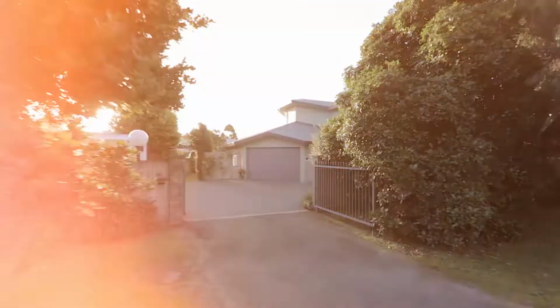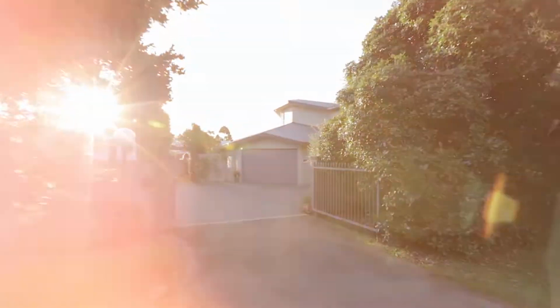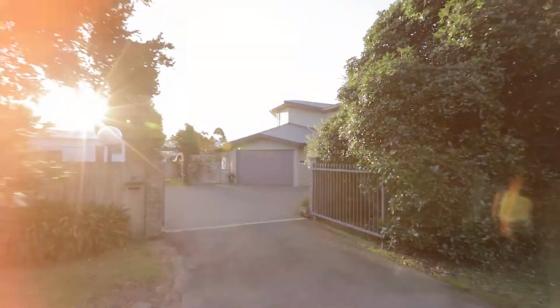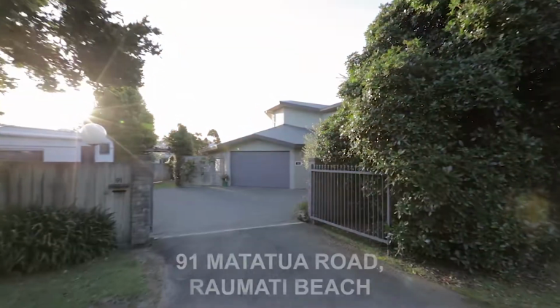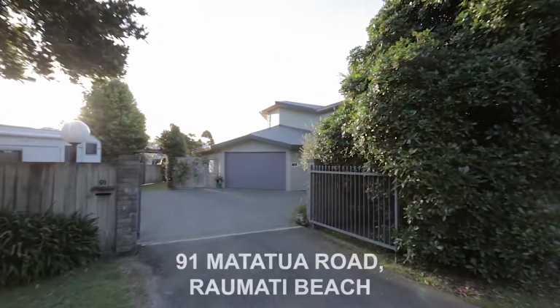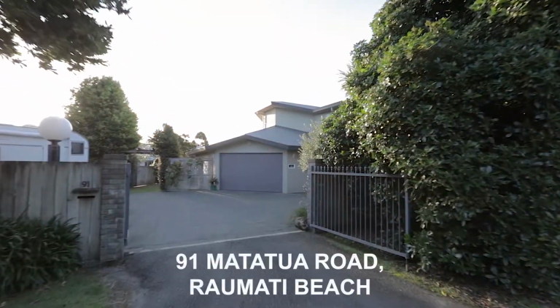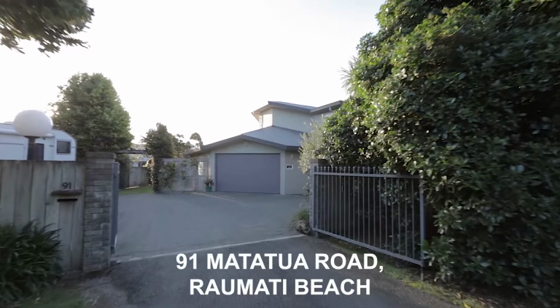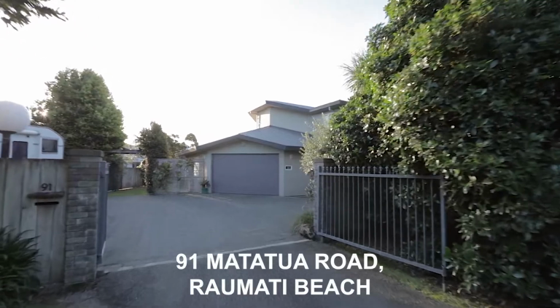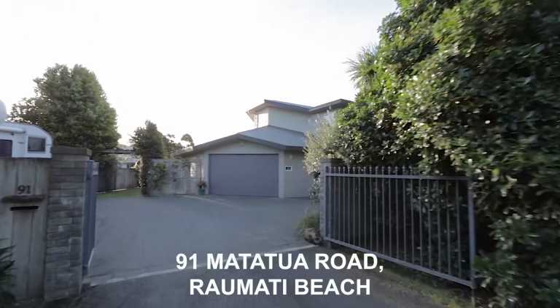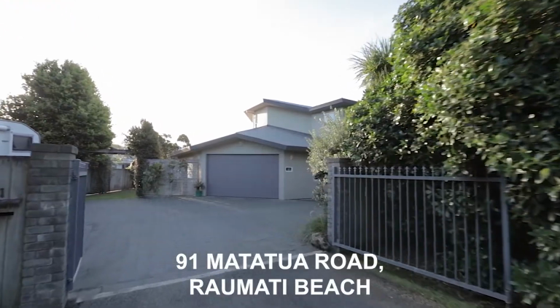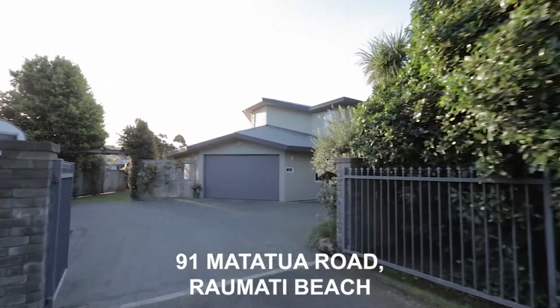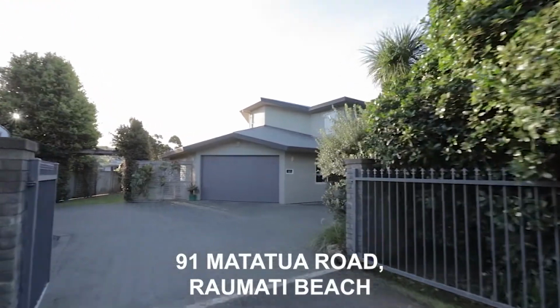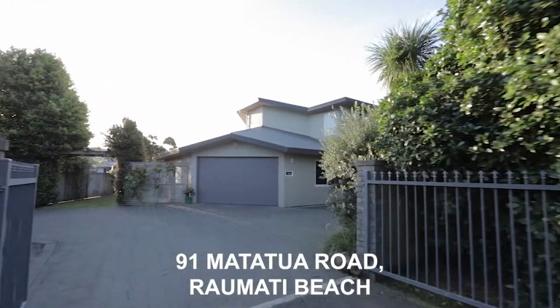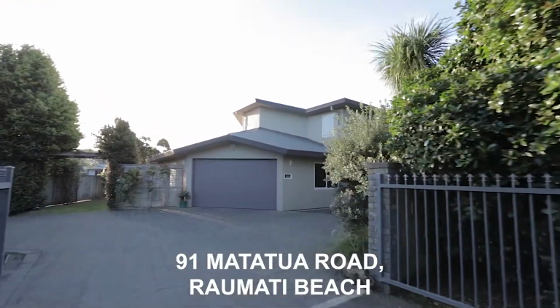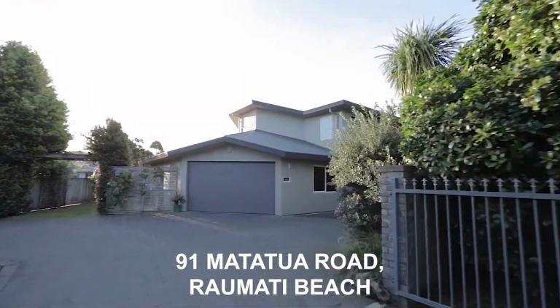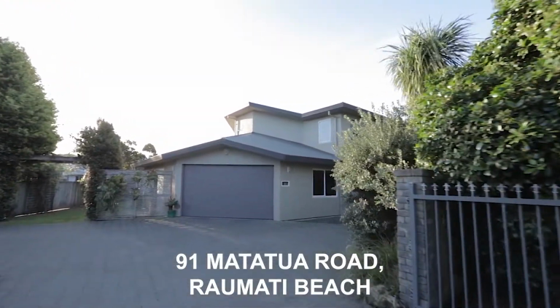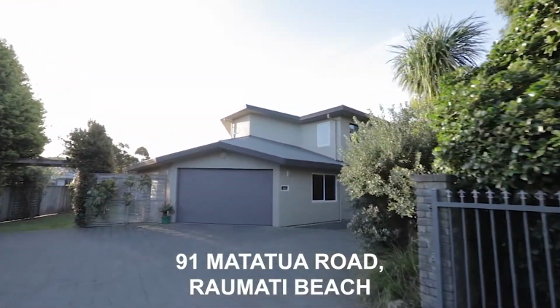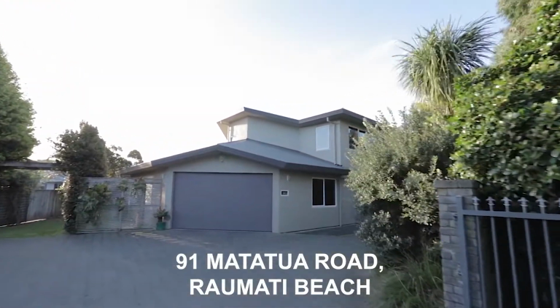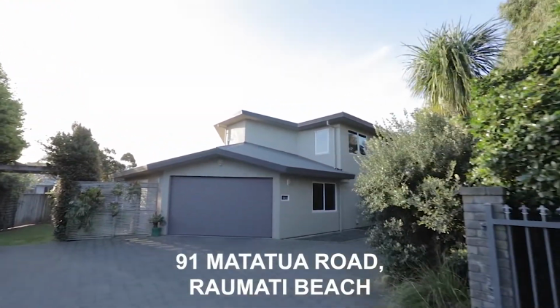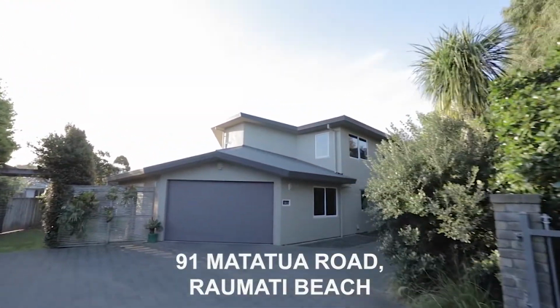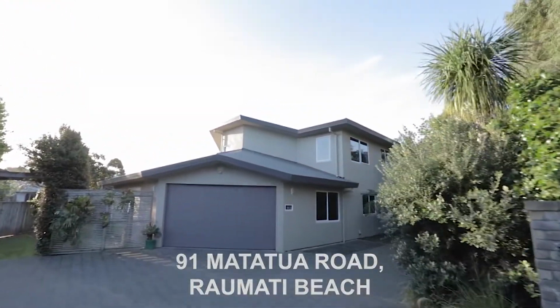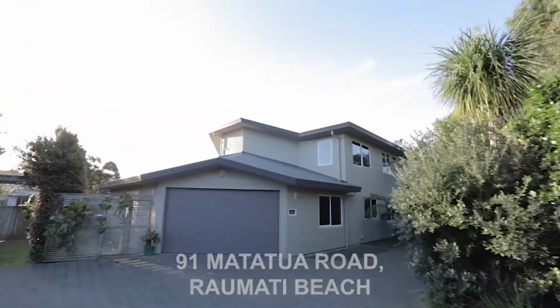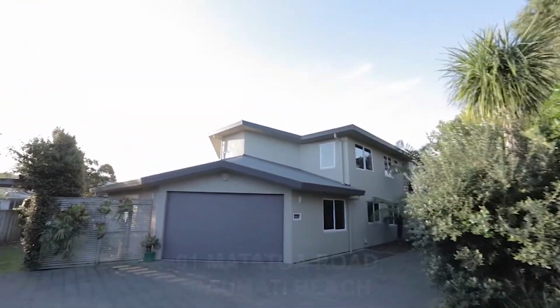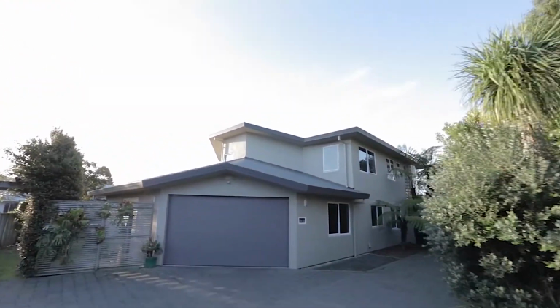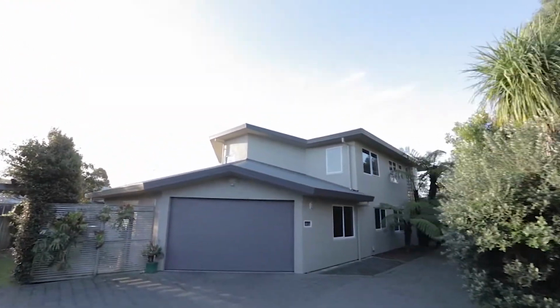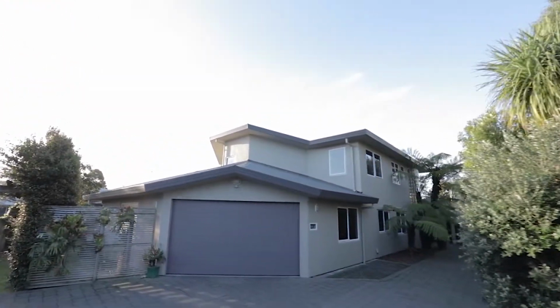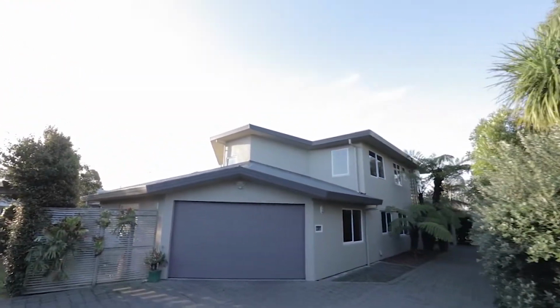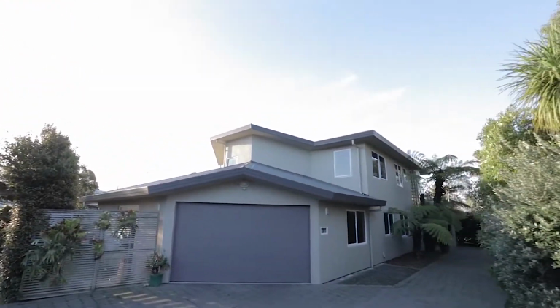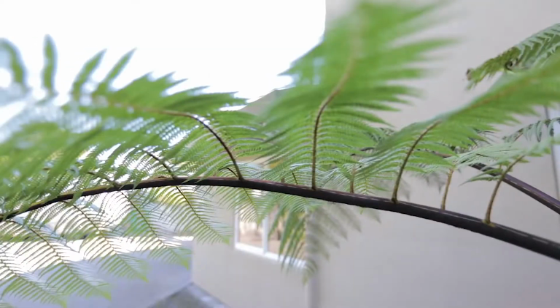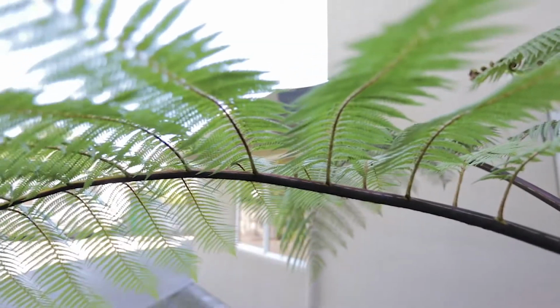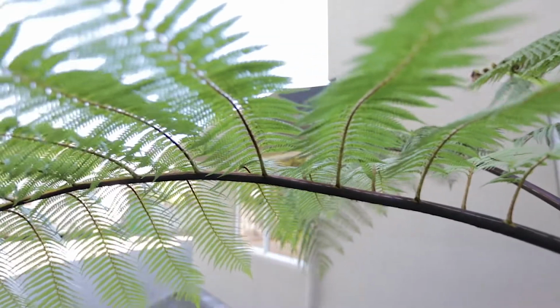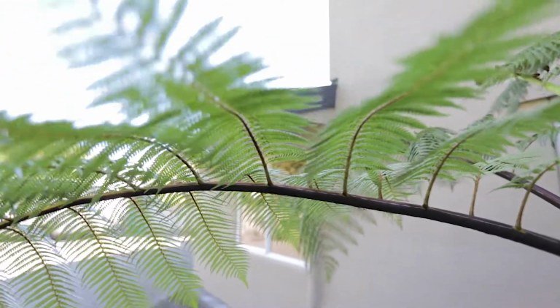We're at 91 Matatua Road, tucked just off Tainui Street, a peaceful, highly sought-after address that leads to the sea.